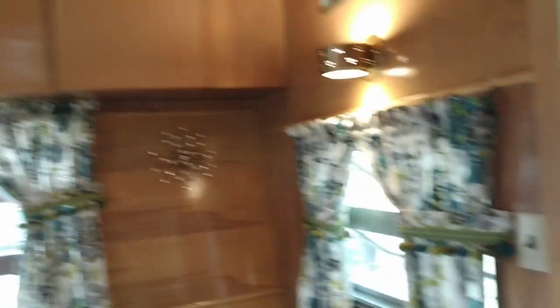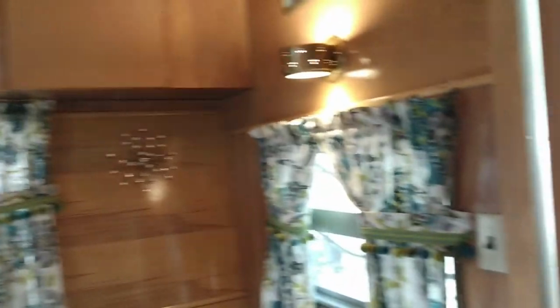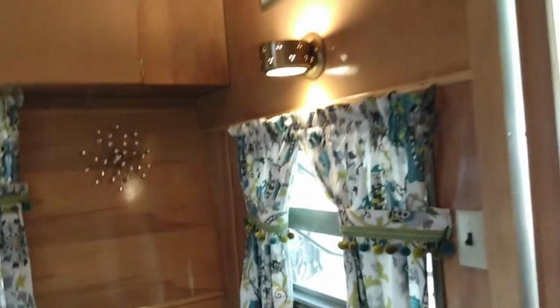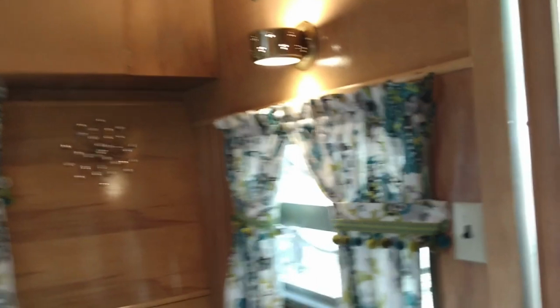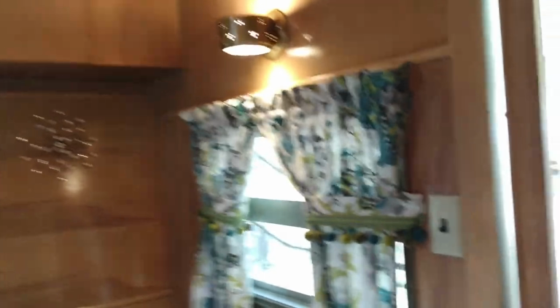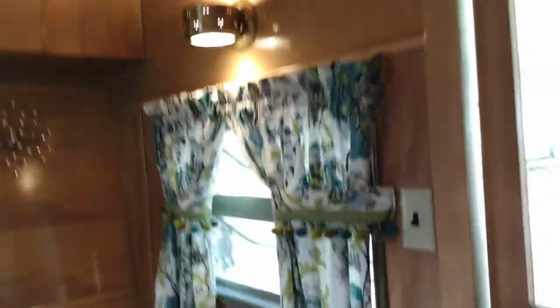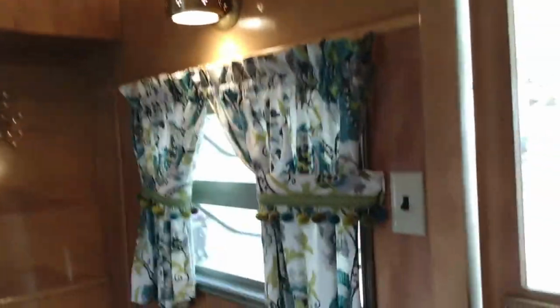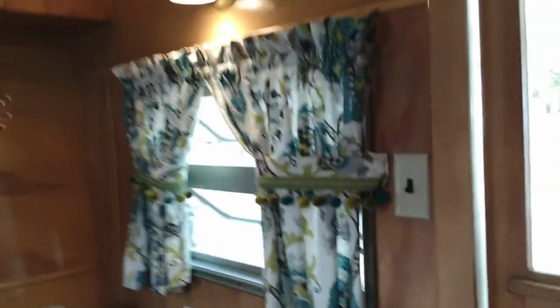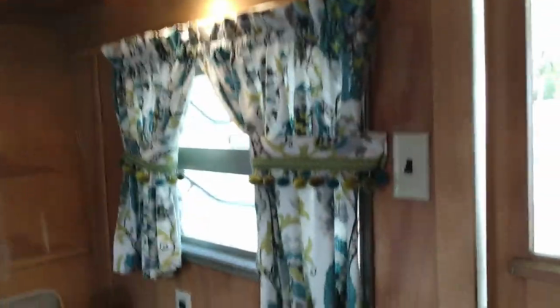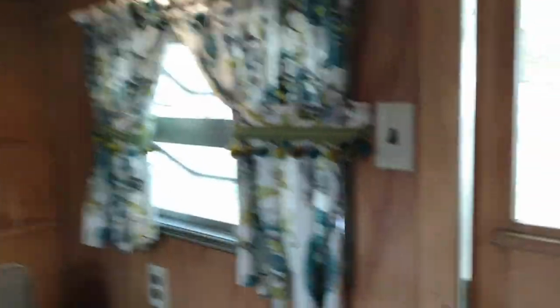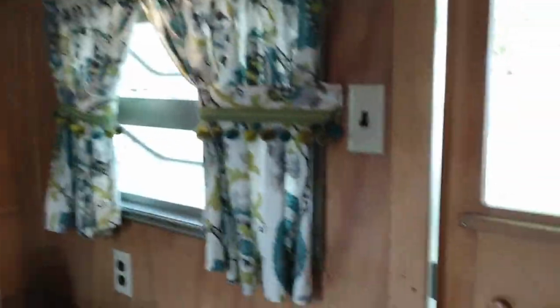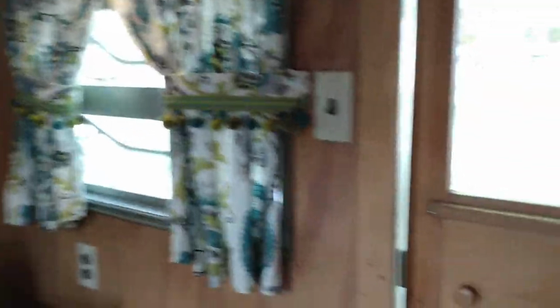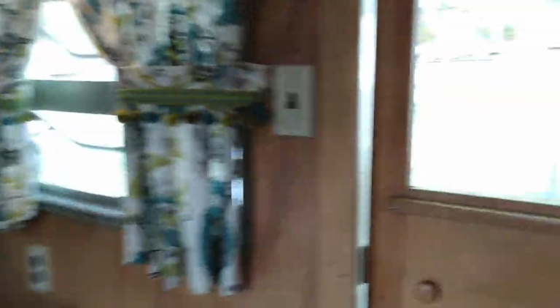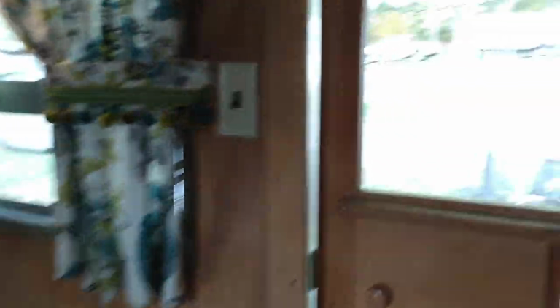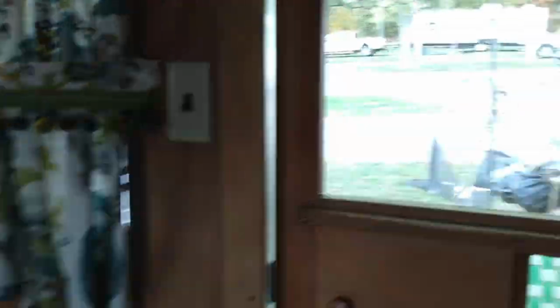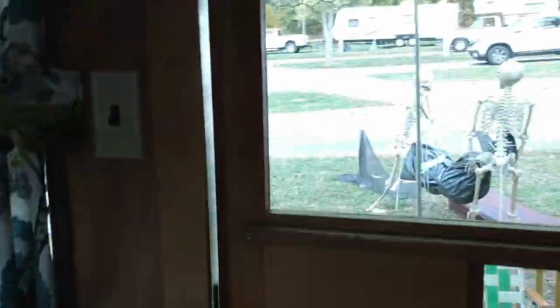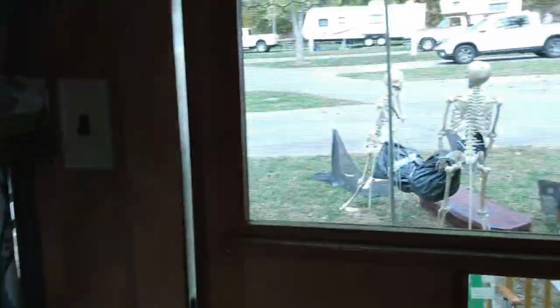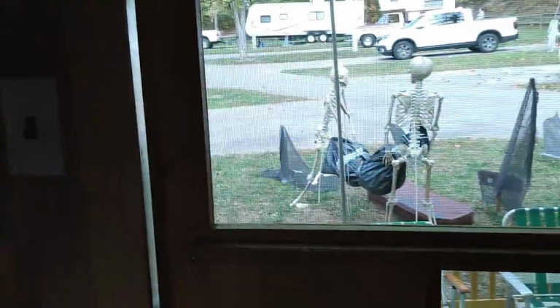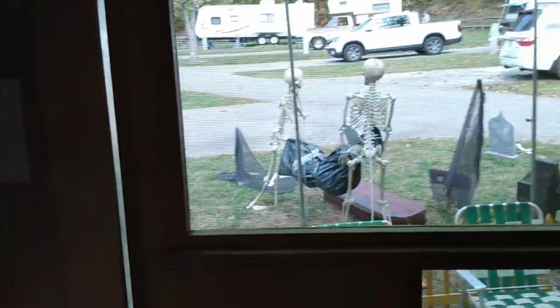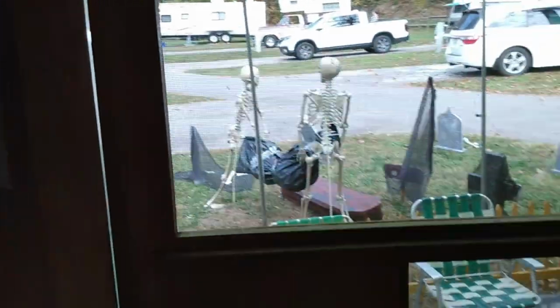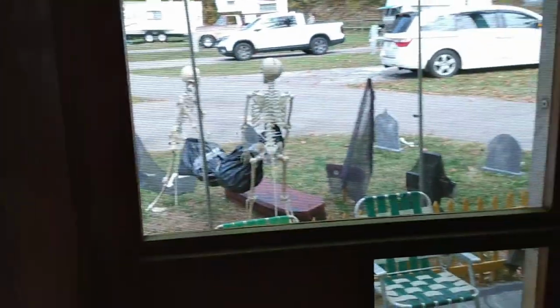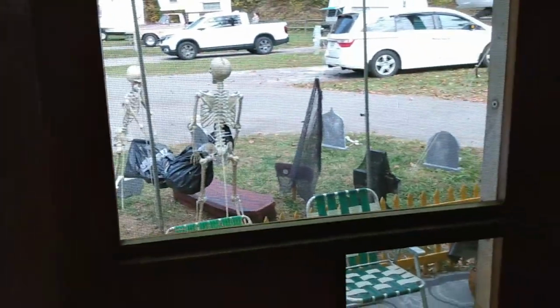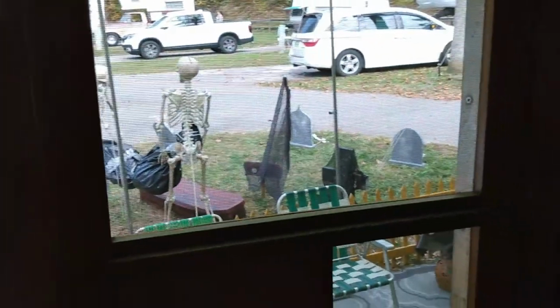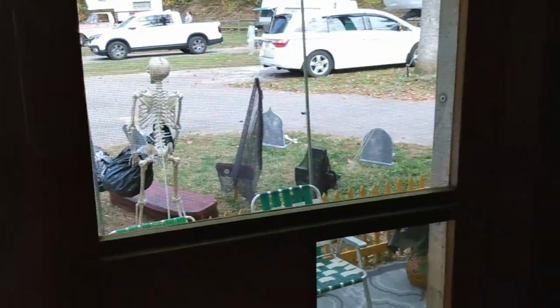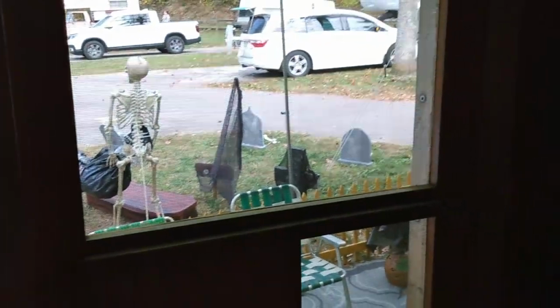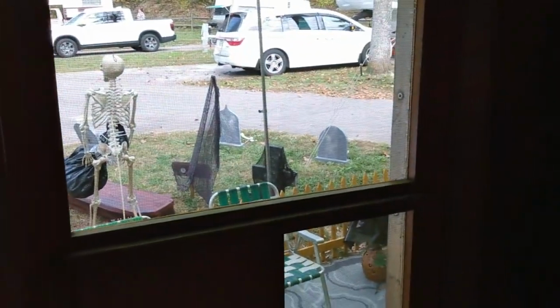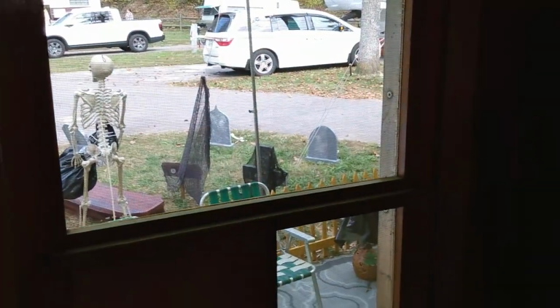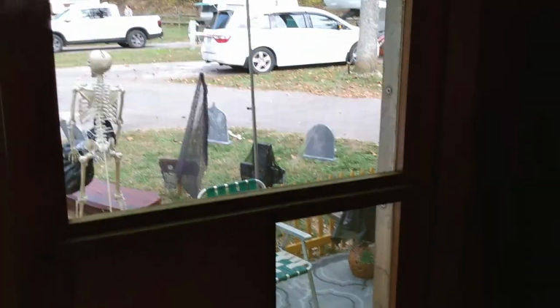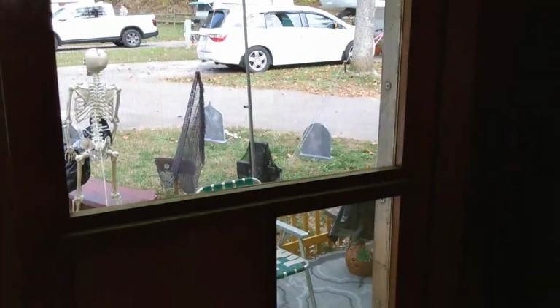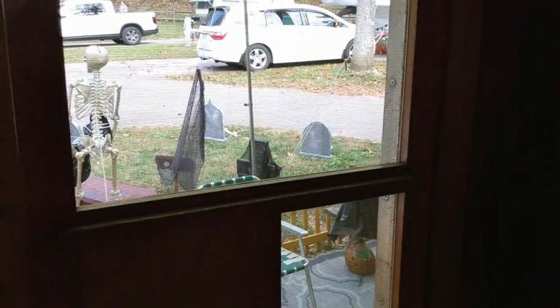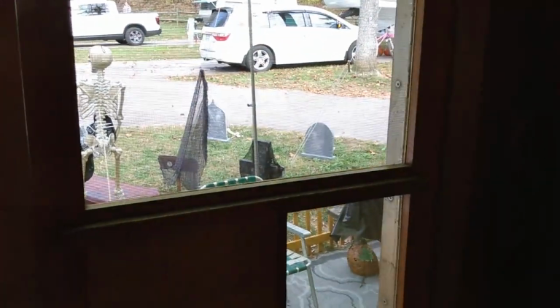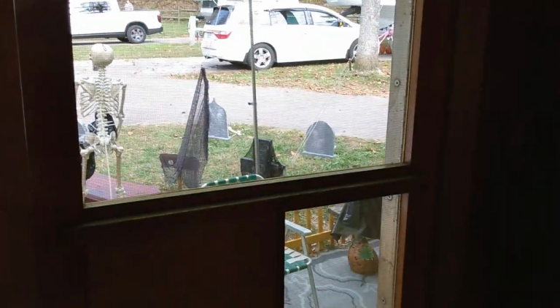Thank you for showing us your camper. Thank you for filming with it. Happy camping!